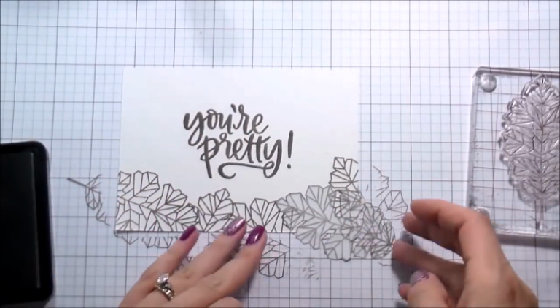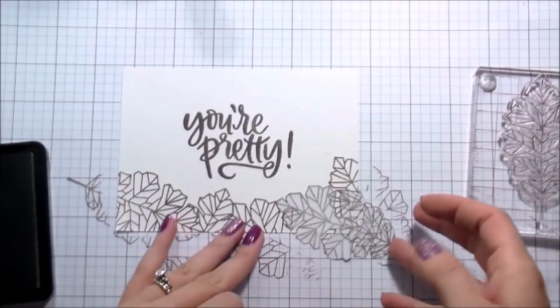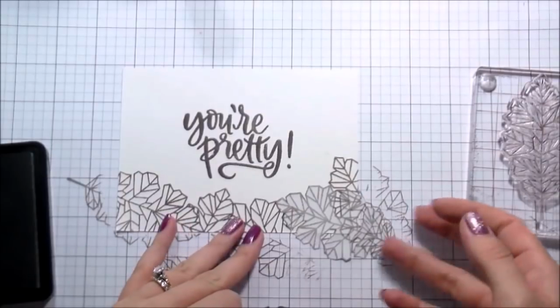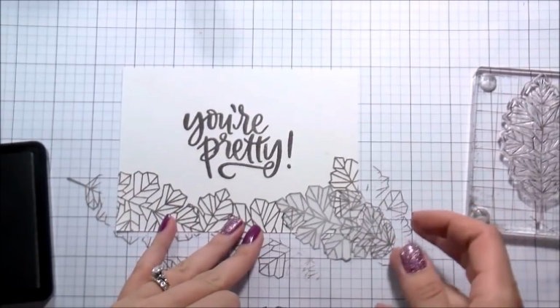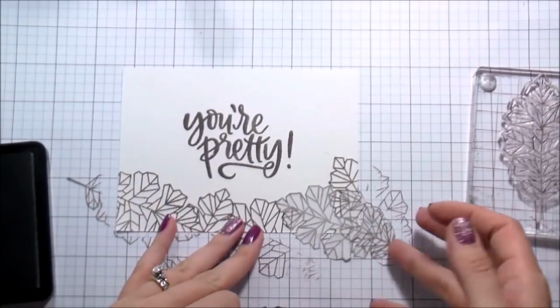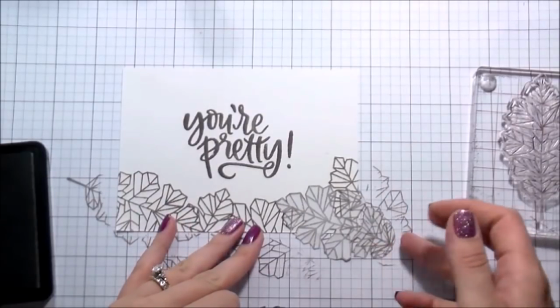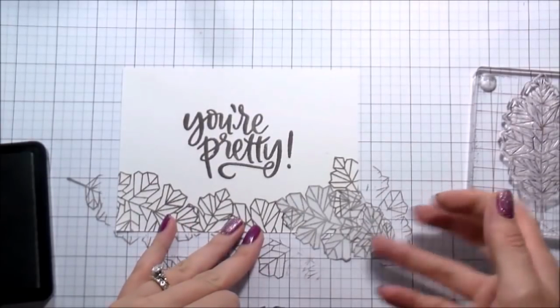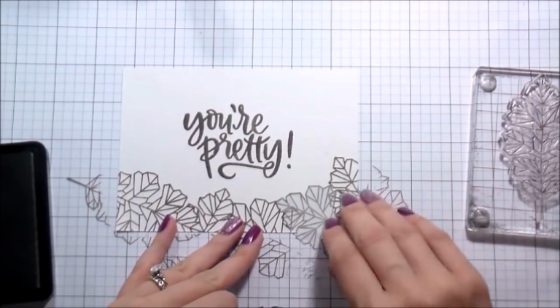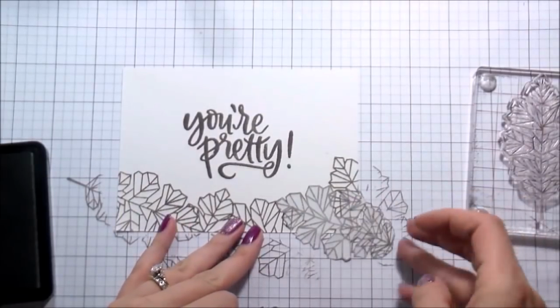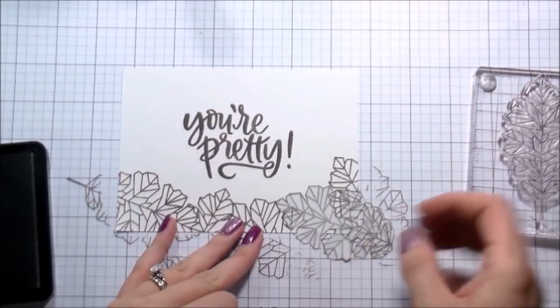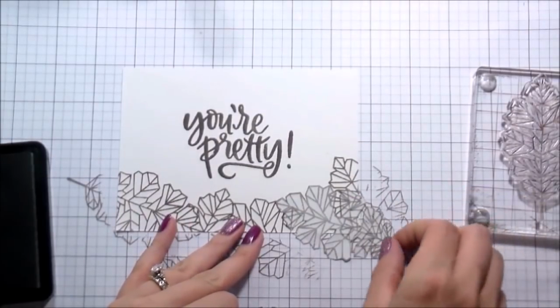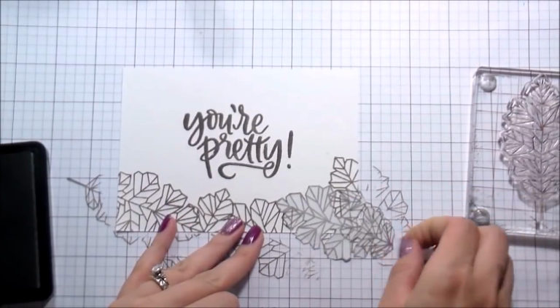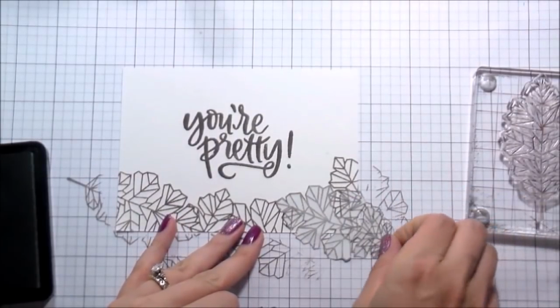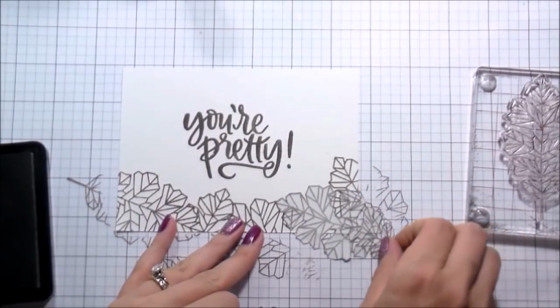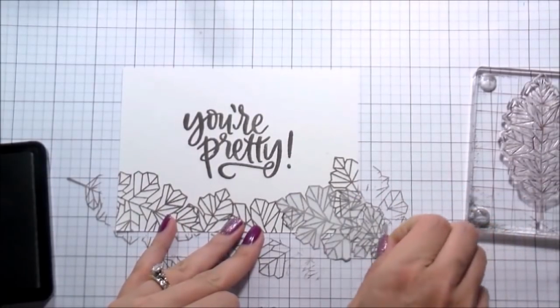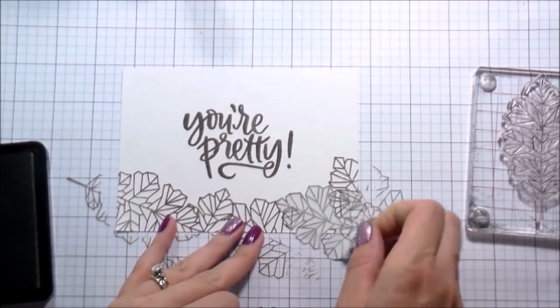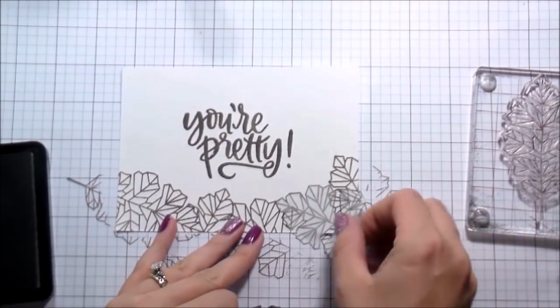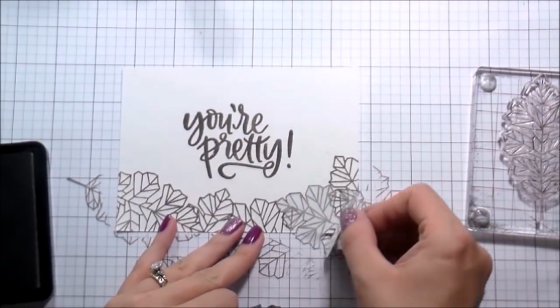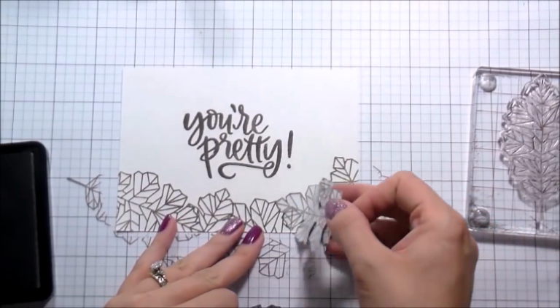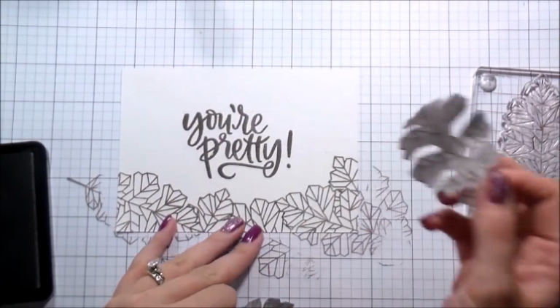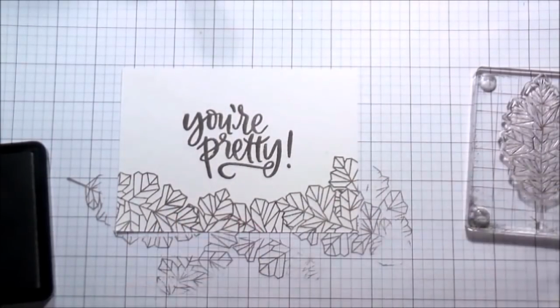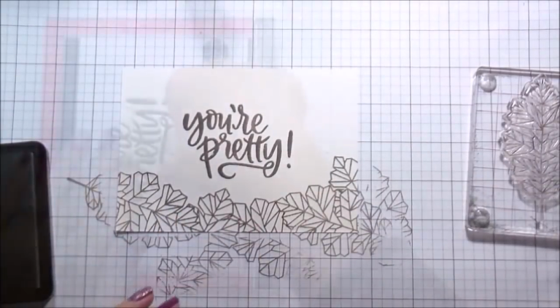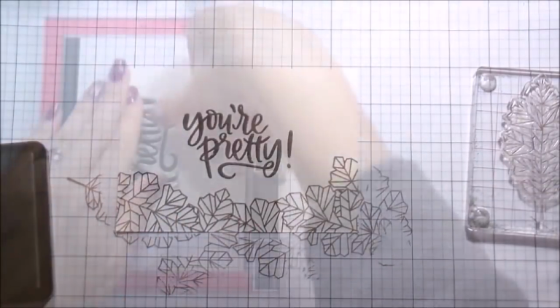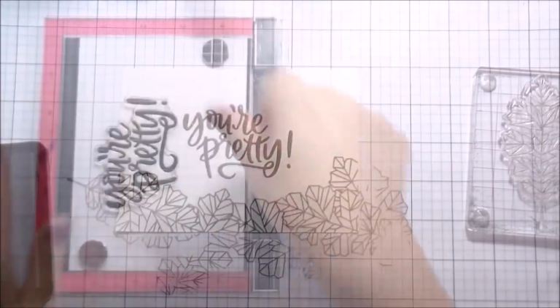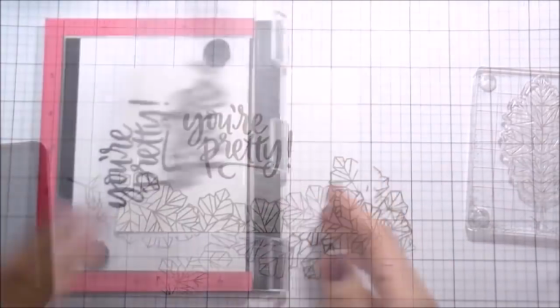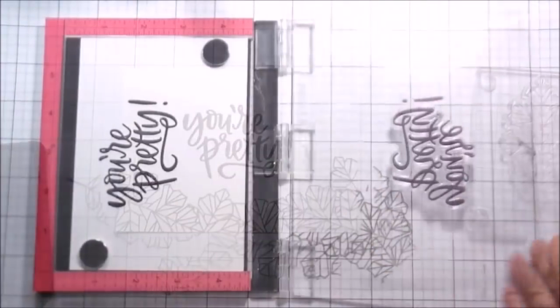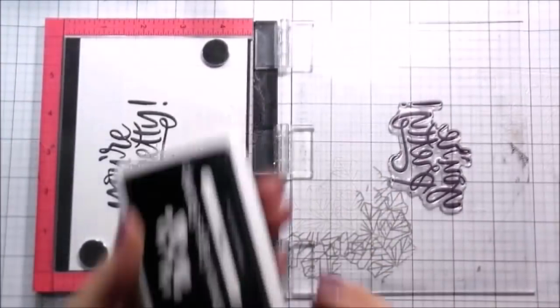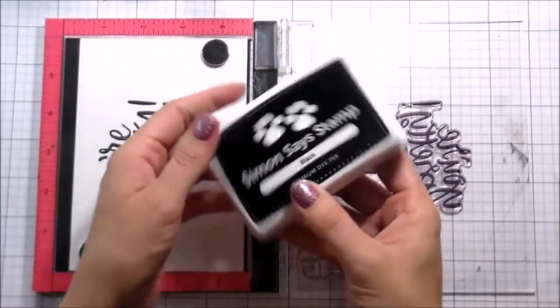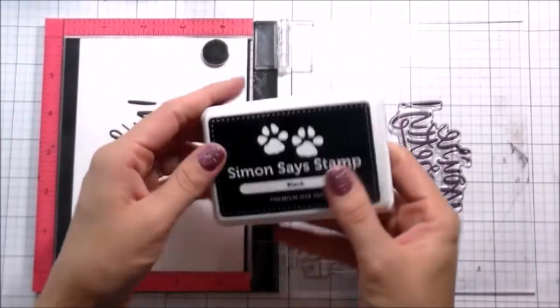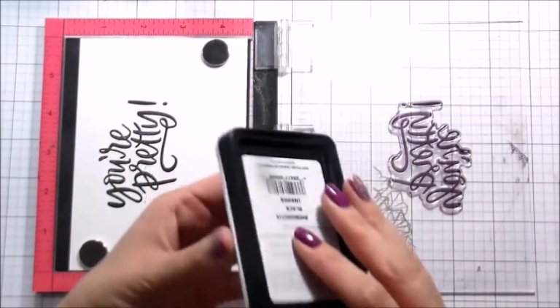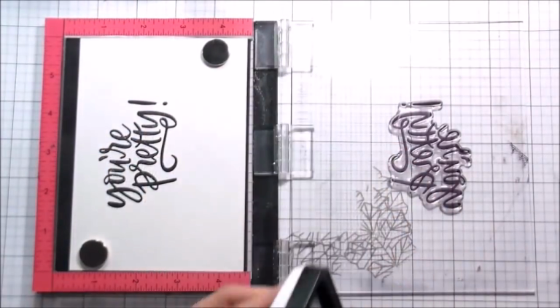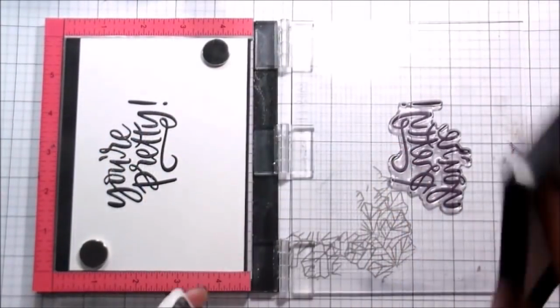So when I did this part, I was like, 'Ooh, they kind of look like crystals. Oh, let me make another card.'